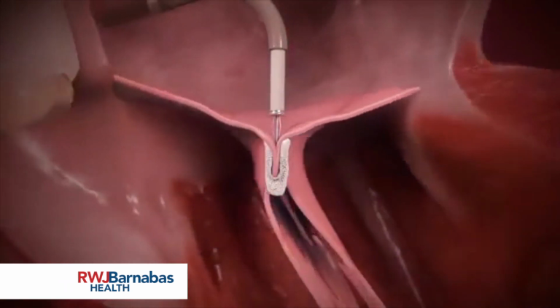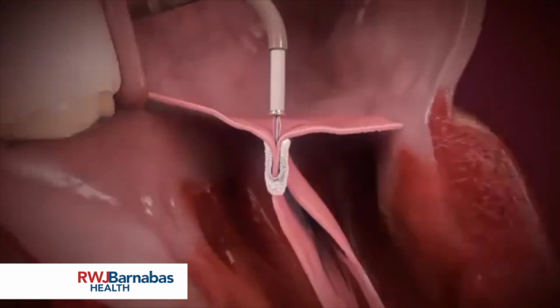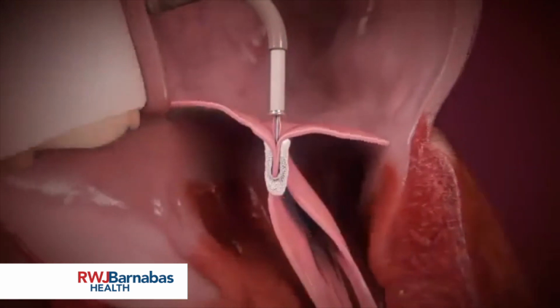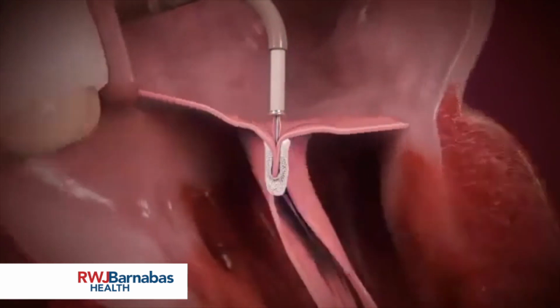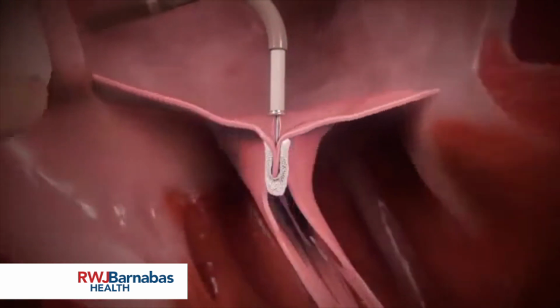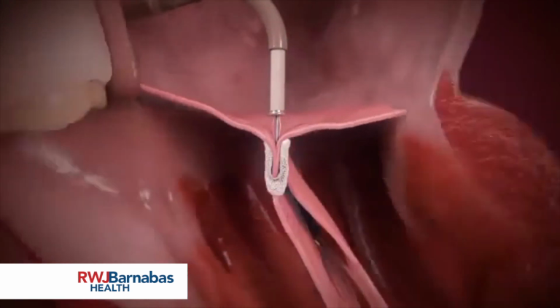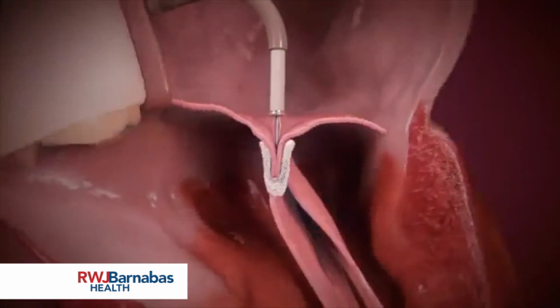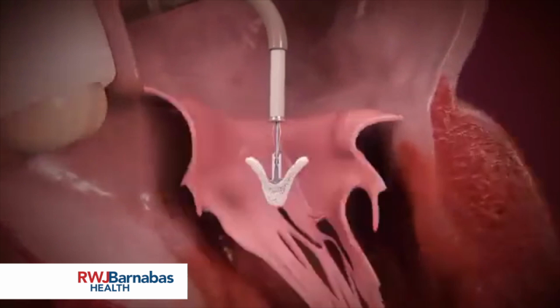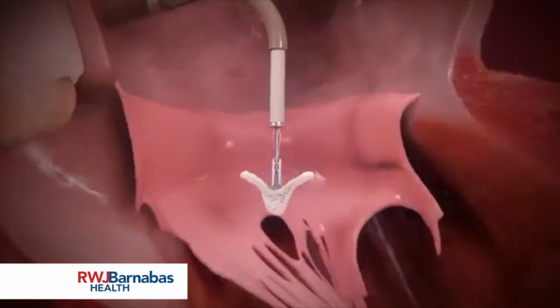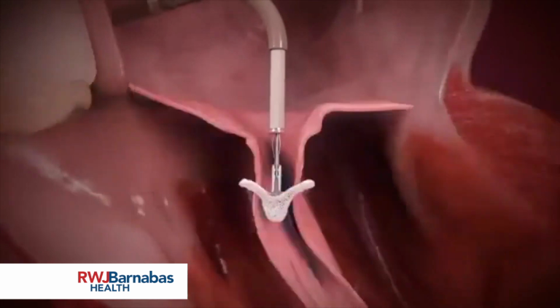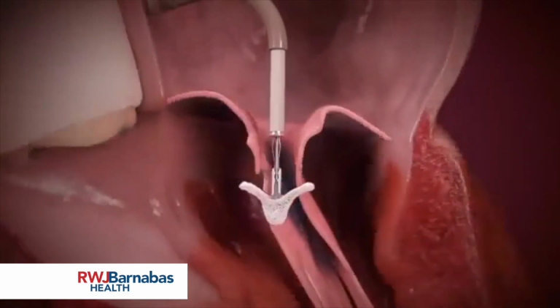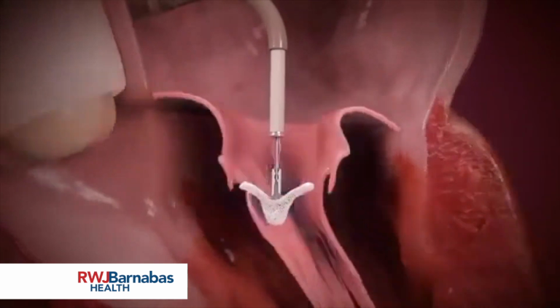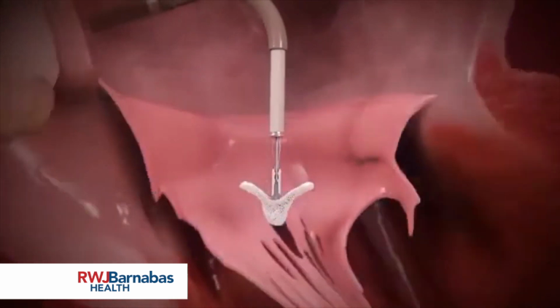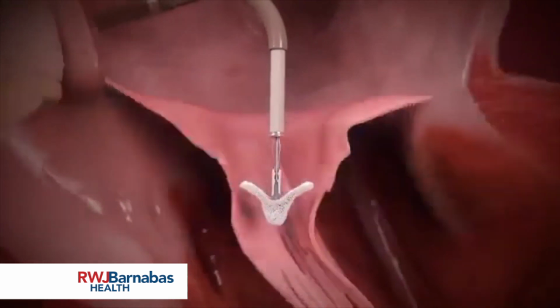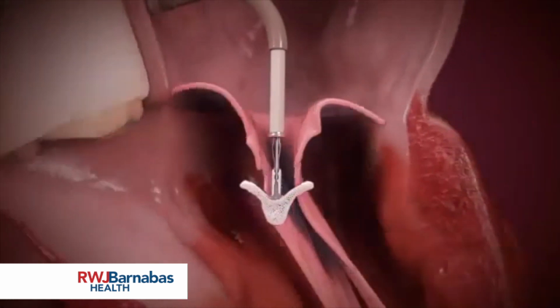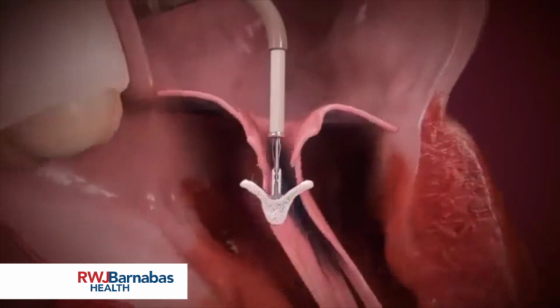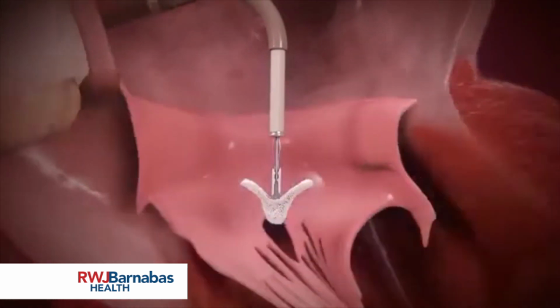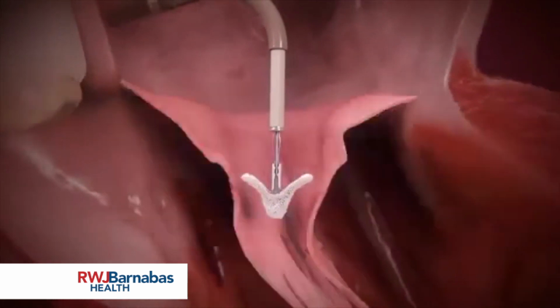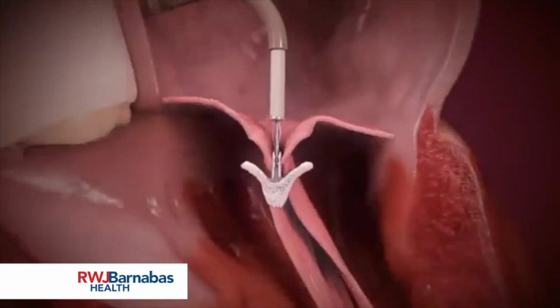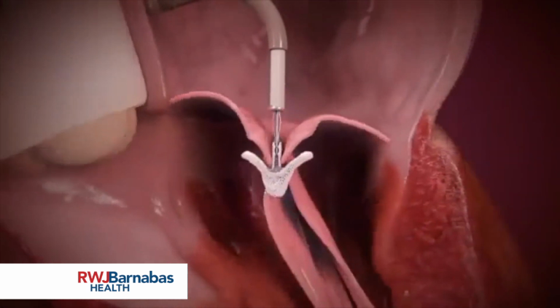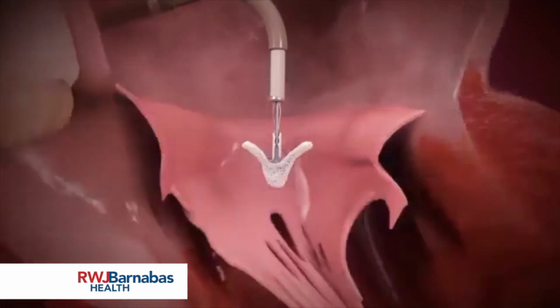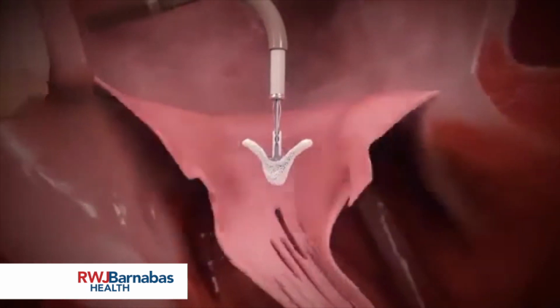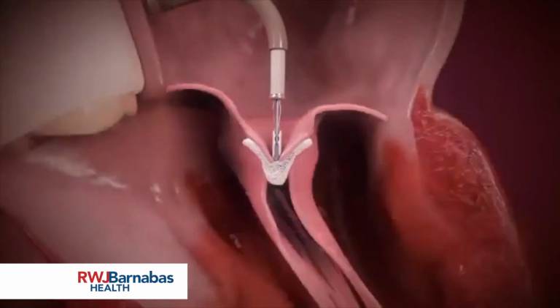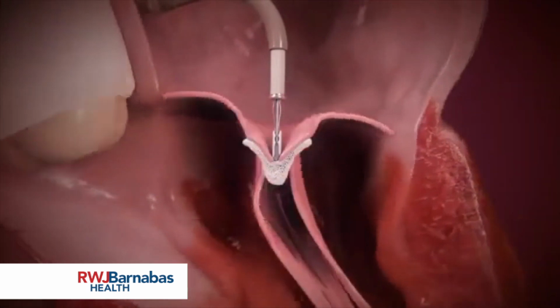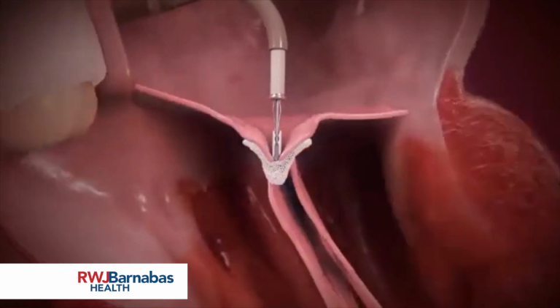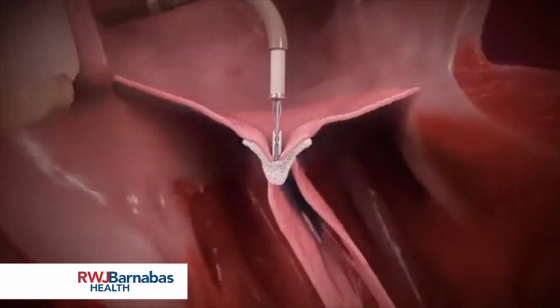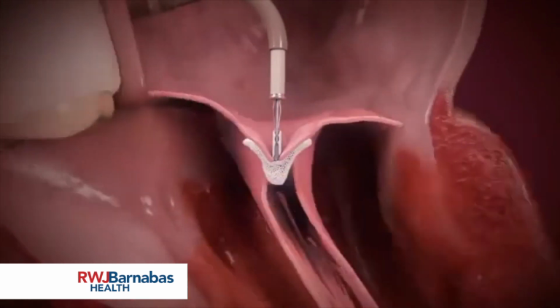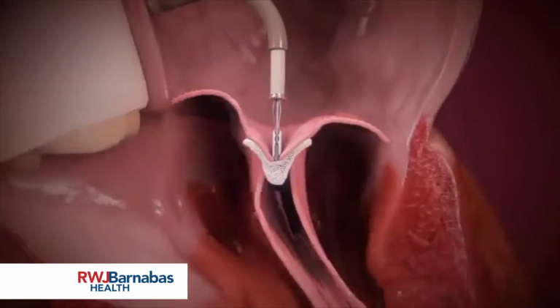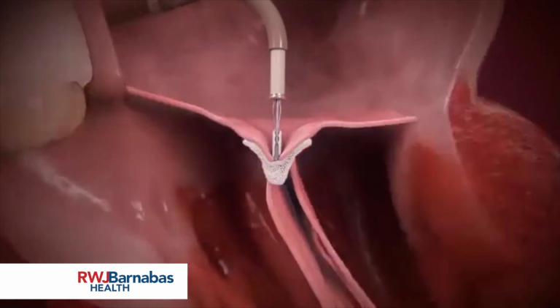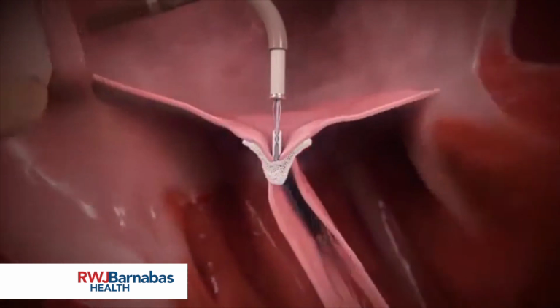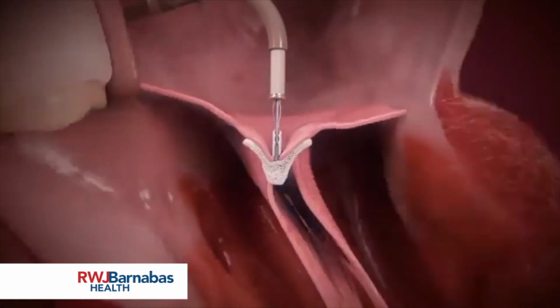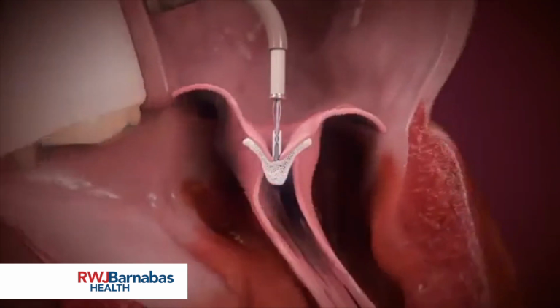Prior to deployment, the MitraClip can be released and repositioned for optimal mitral regurgitation reduction.